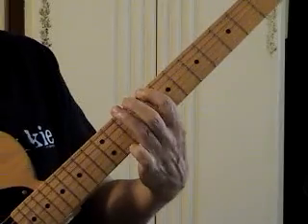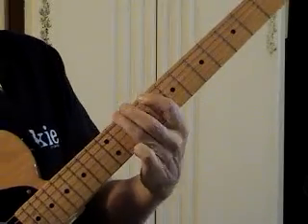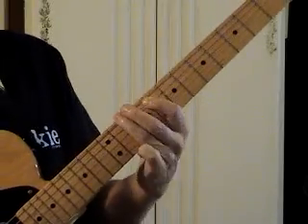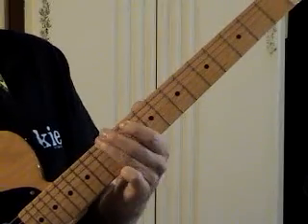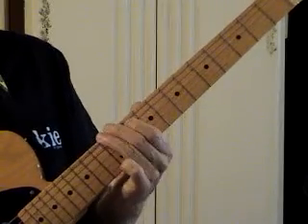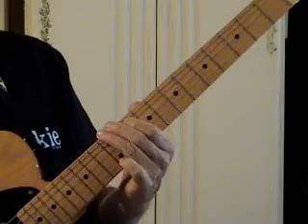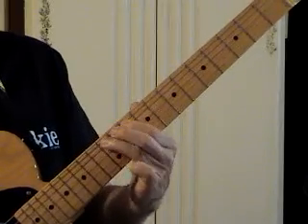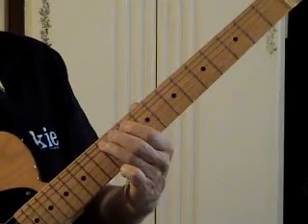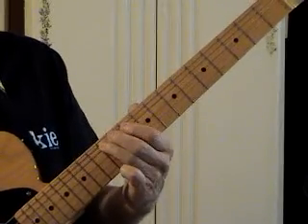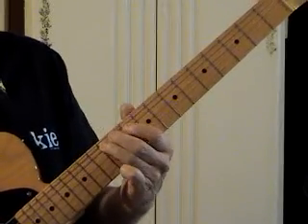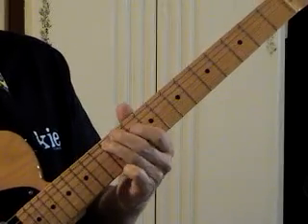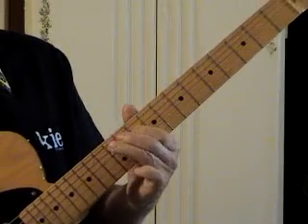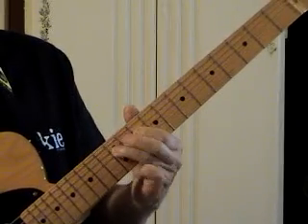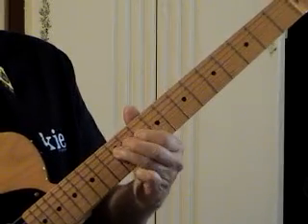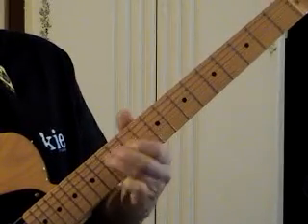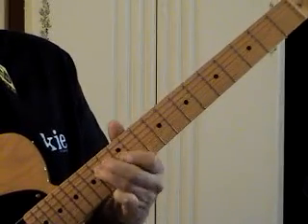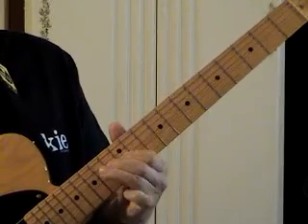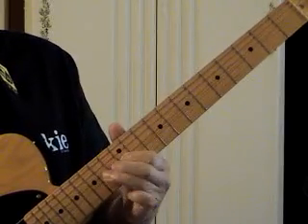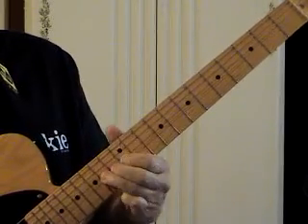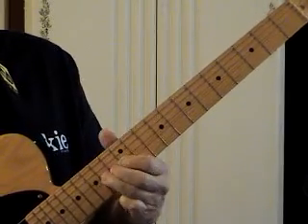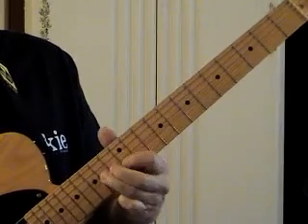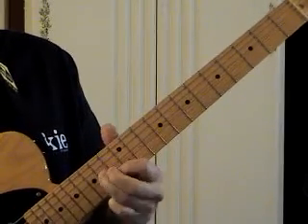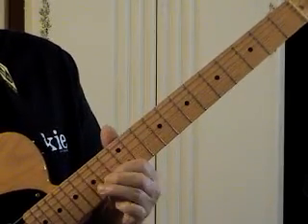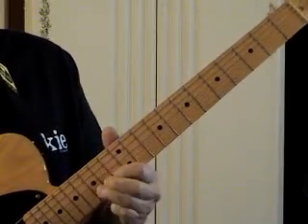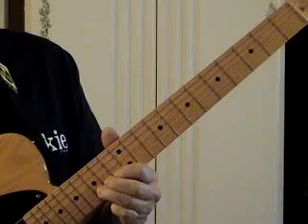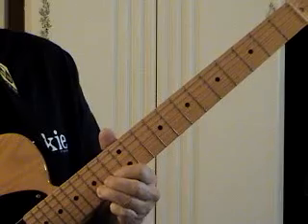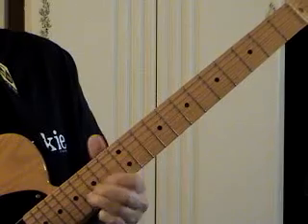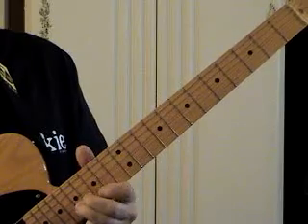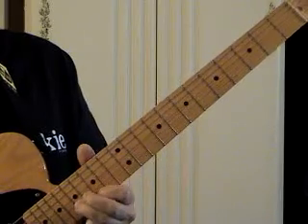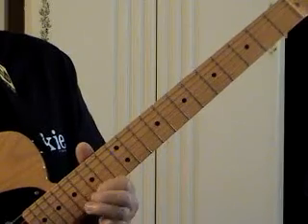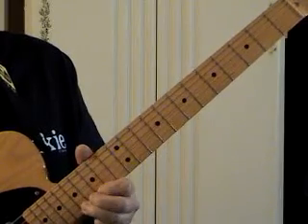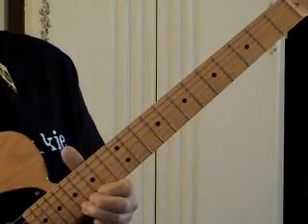1, 3, slide. 1, 3, 1, 3, slide. 1, 3, 1, 3, slide. 1, 3.